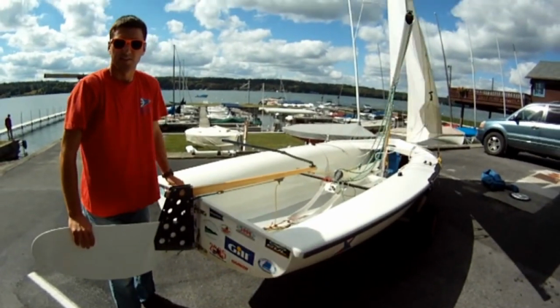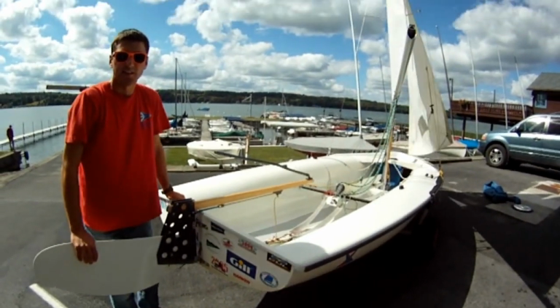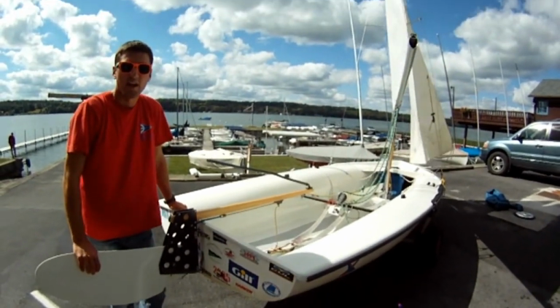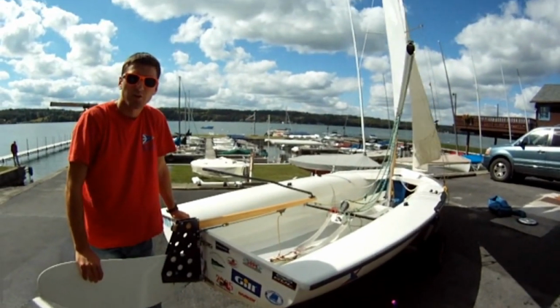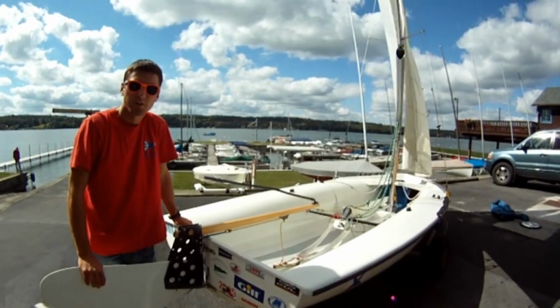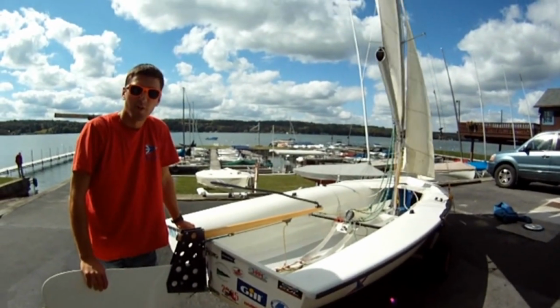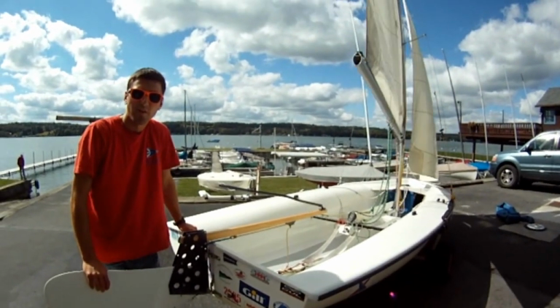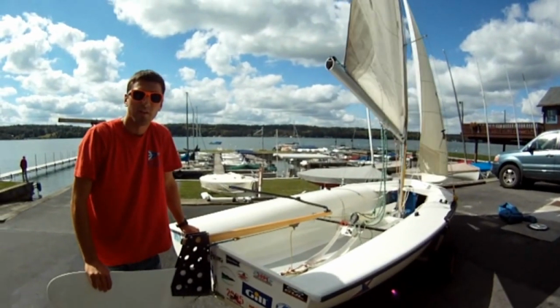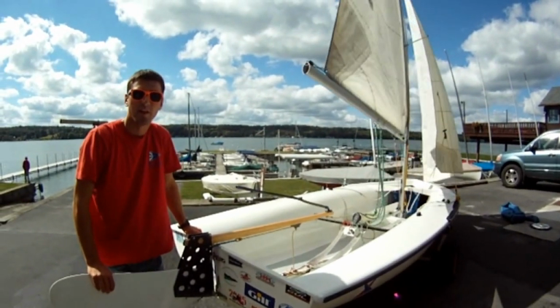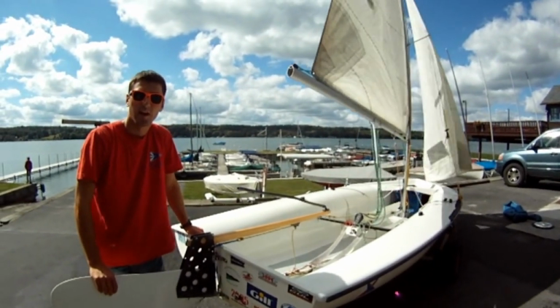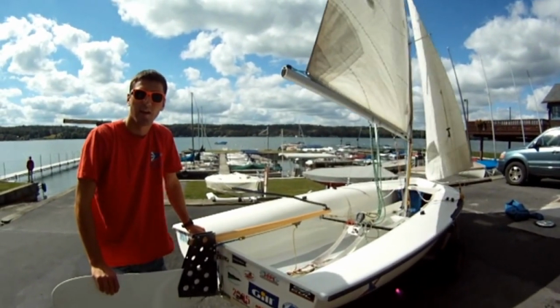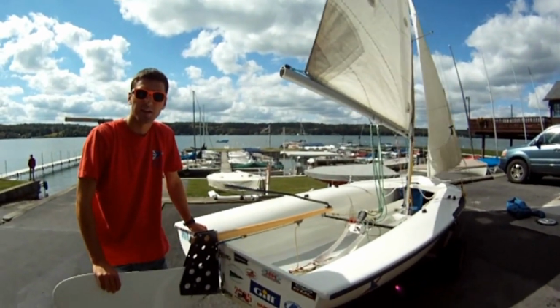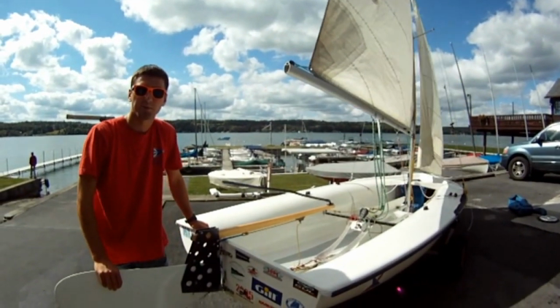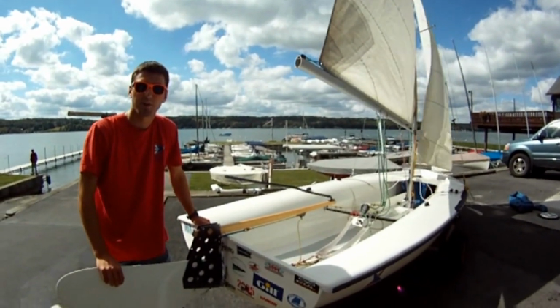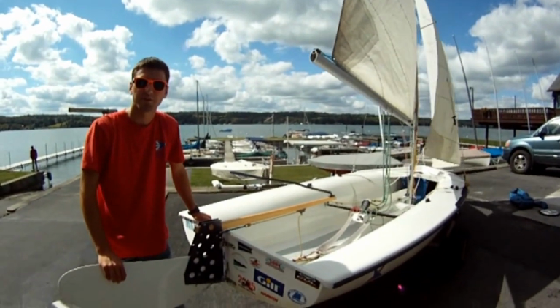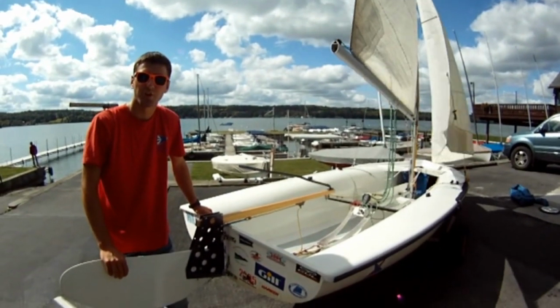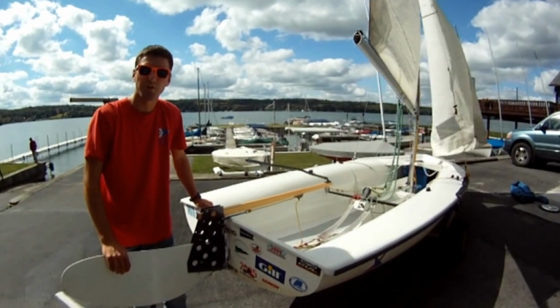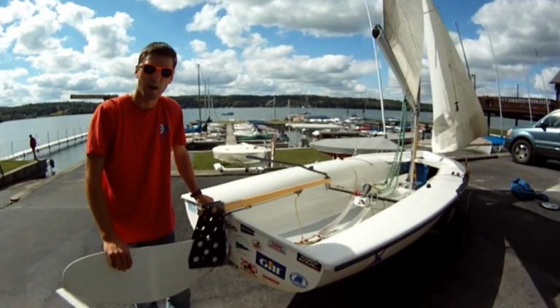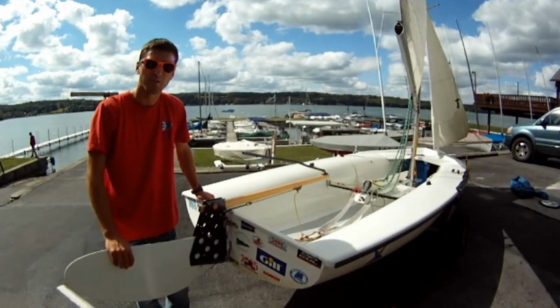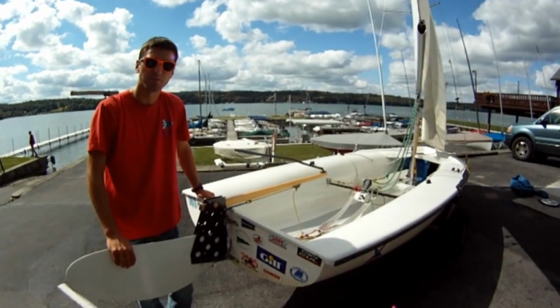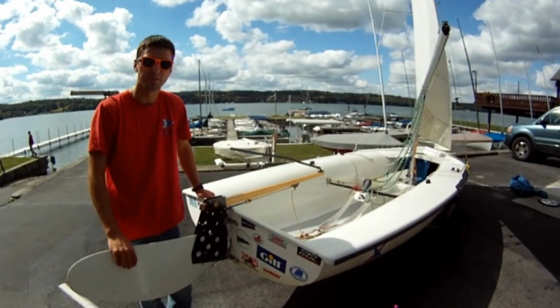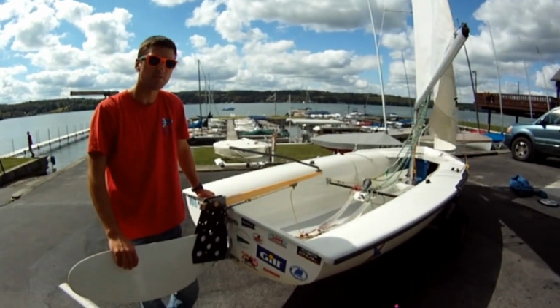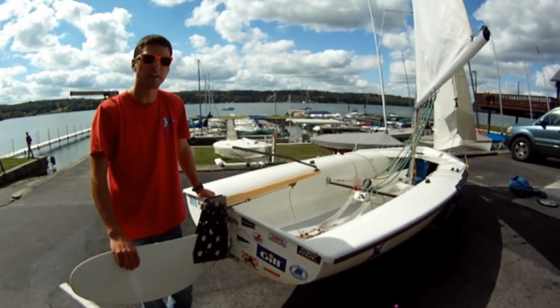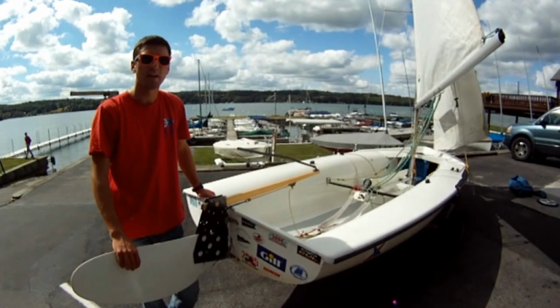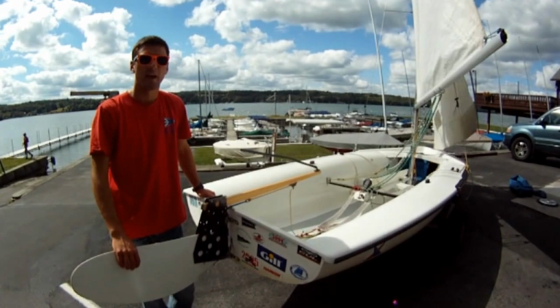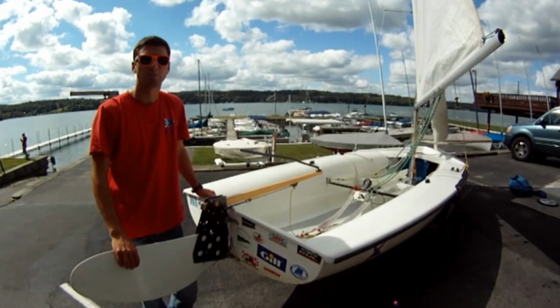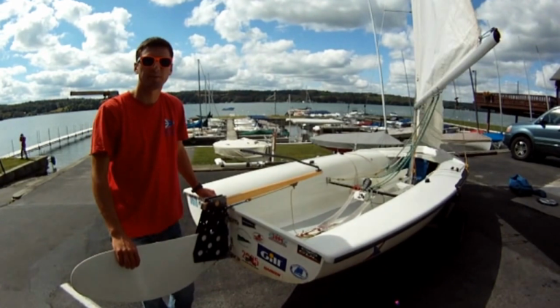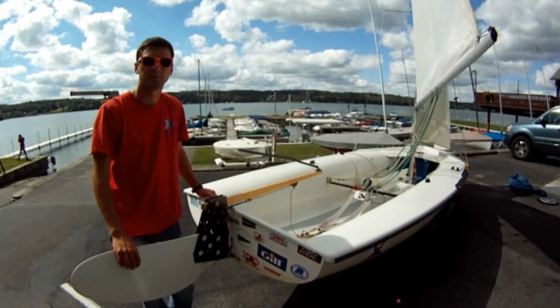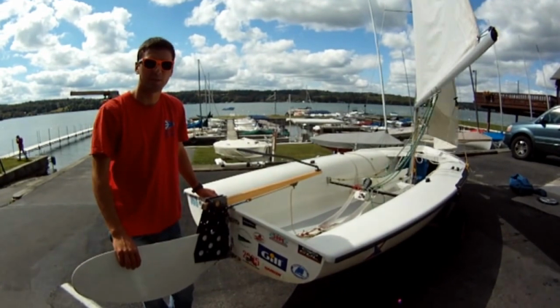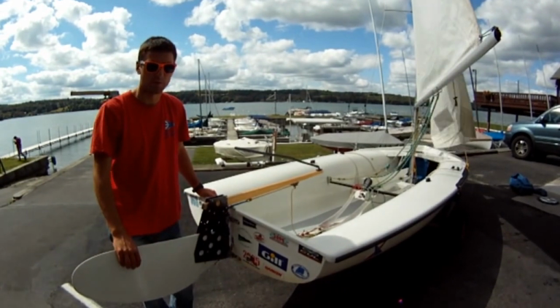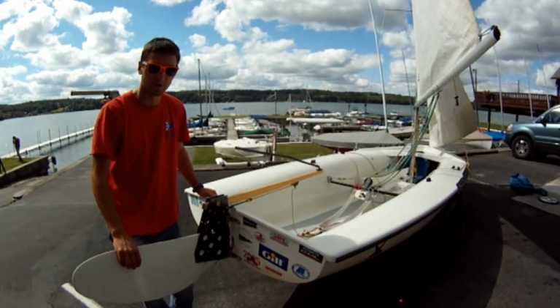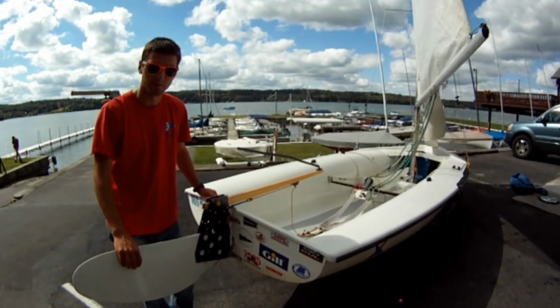That is how you rig your boat. Next, we are going to show you how to de-rig it and properly put your equipment away.